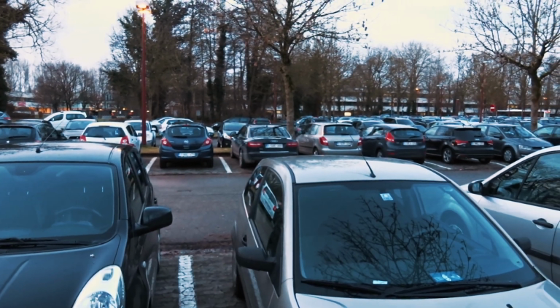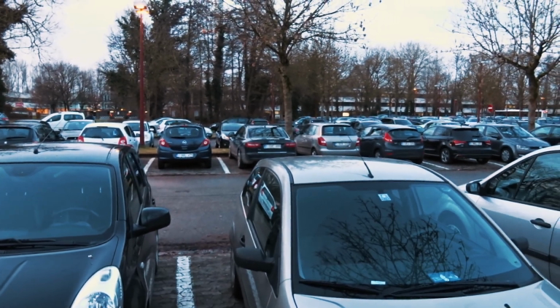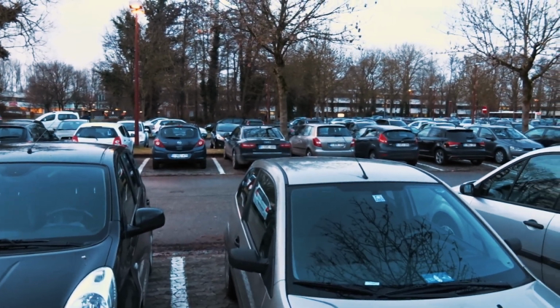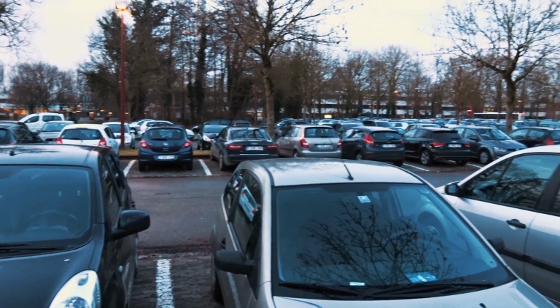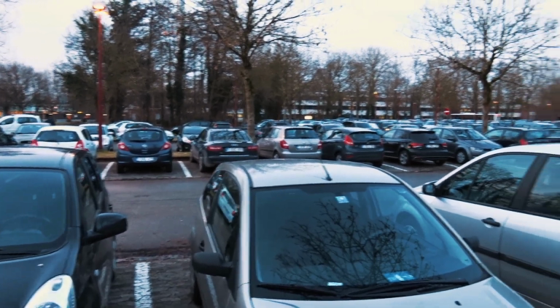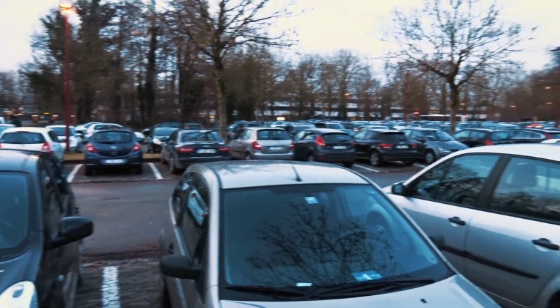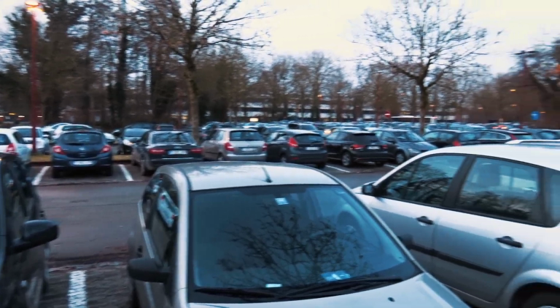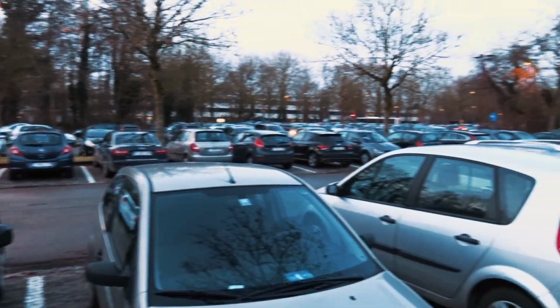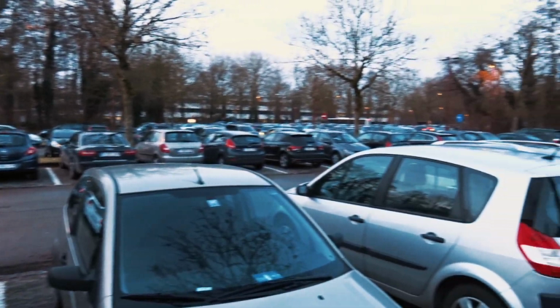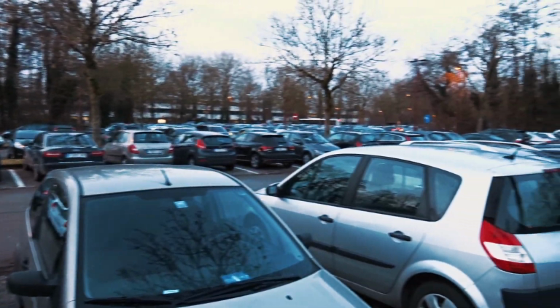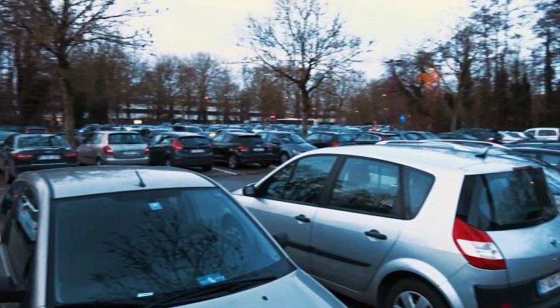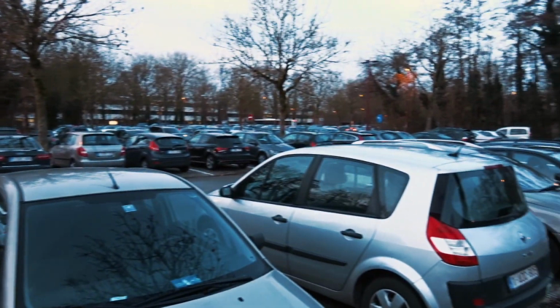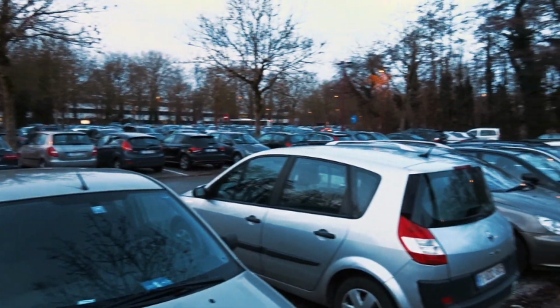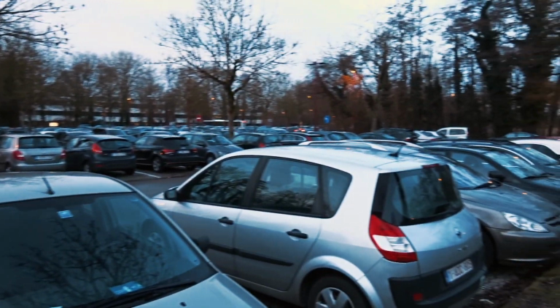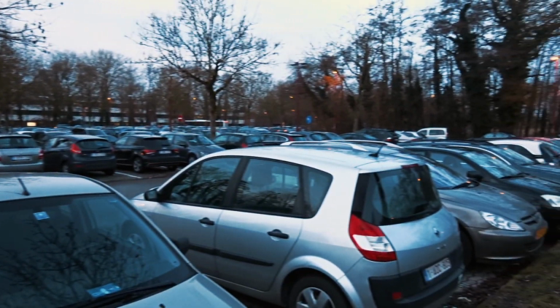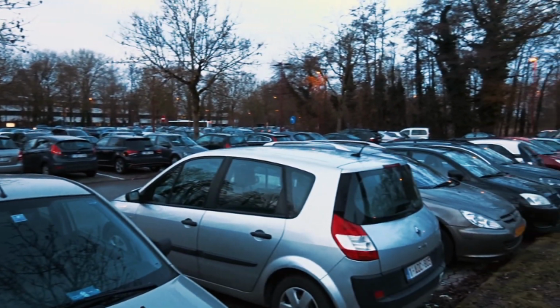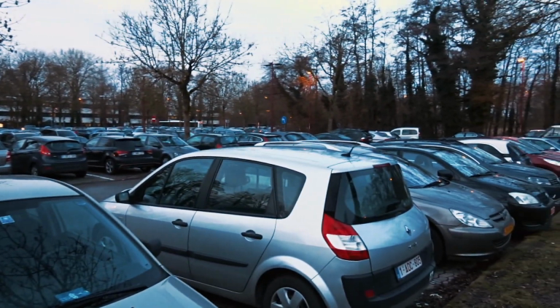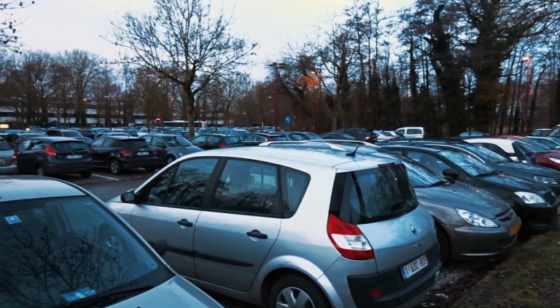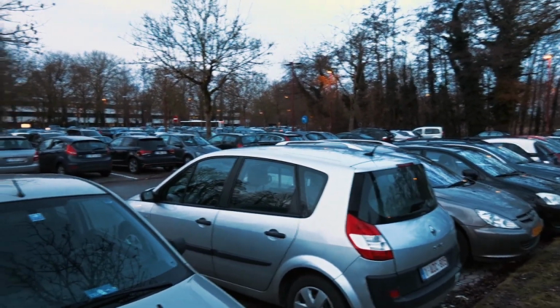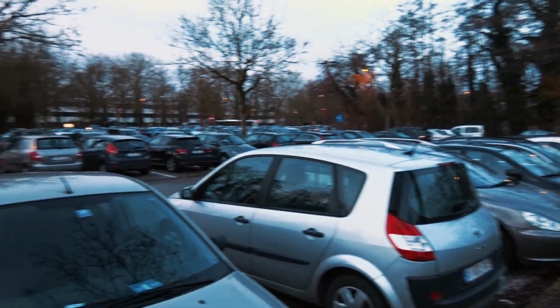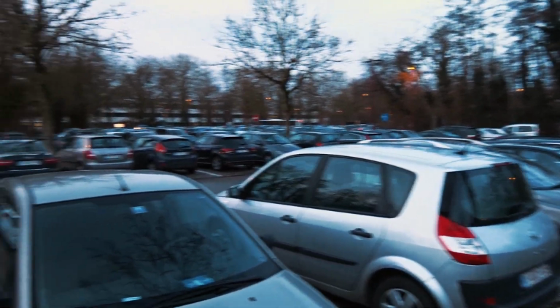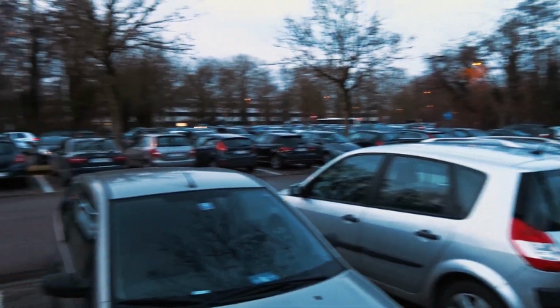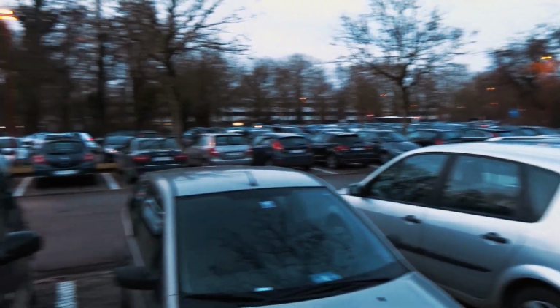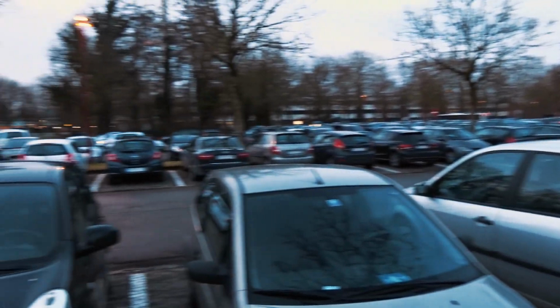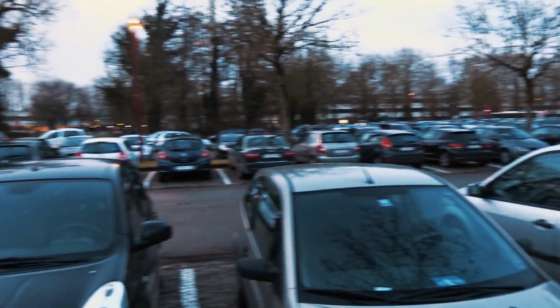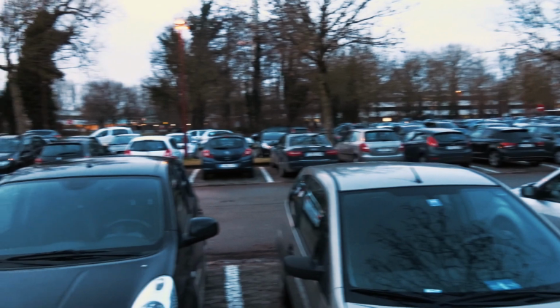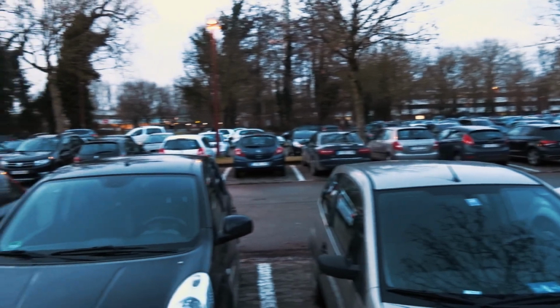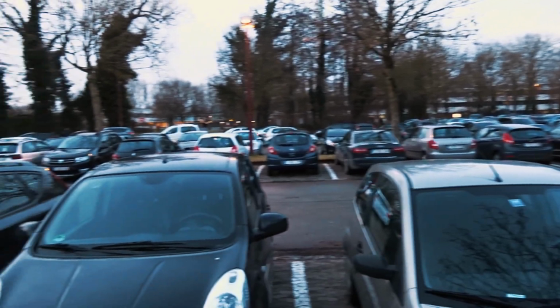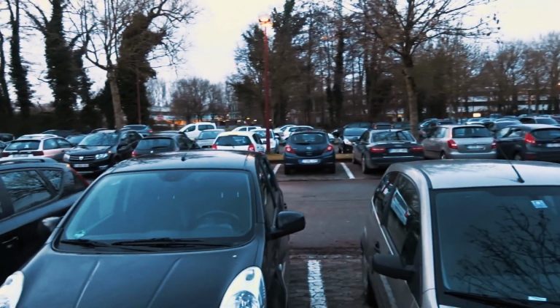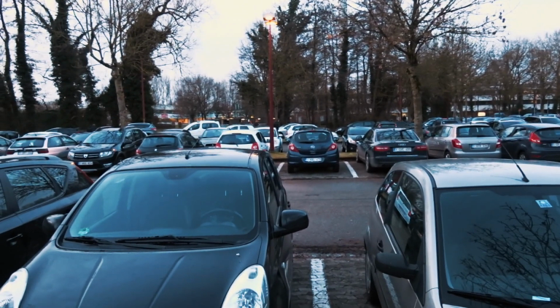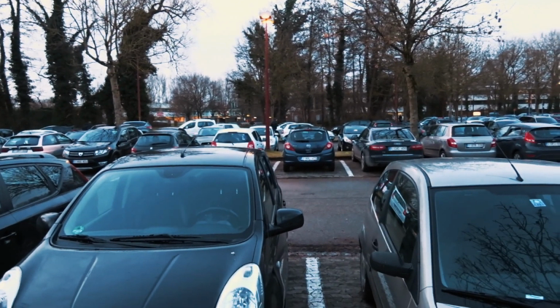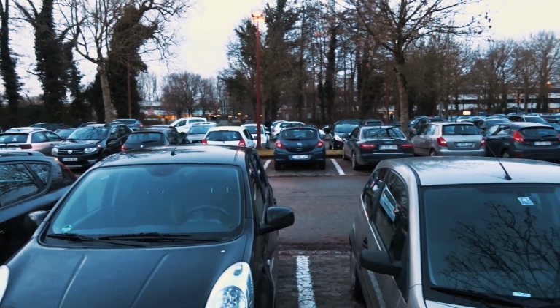So this is what I mean with finding parking space at the U-Hasselt campus.